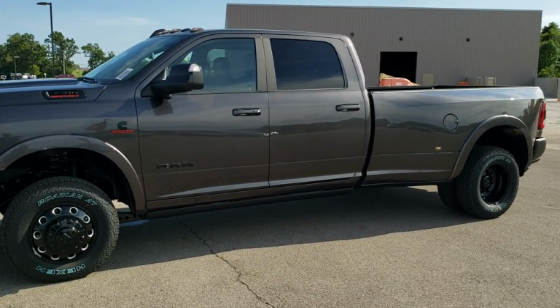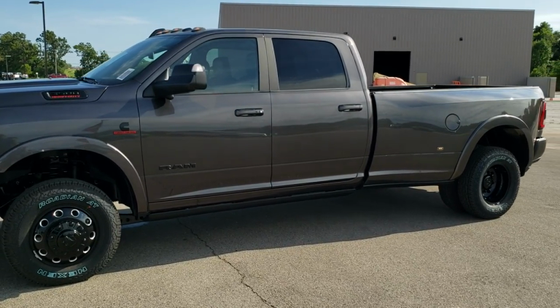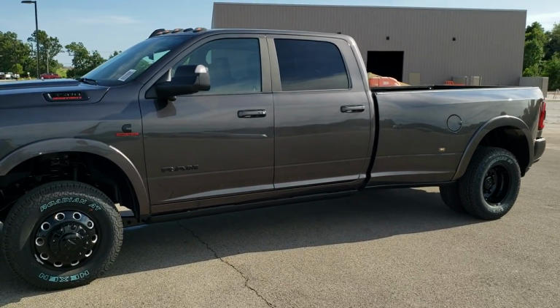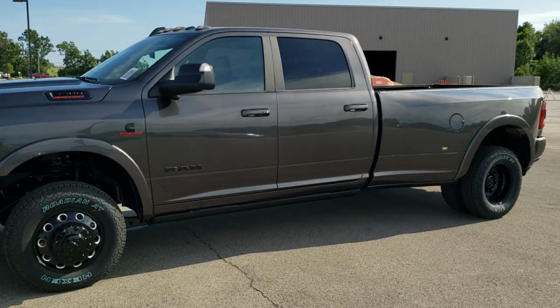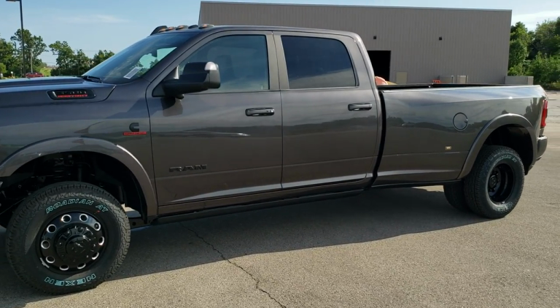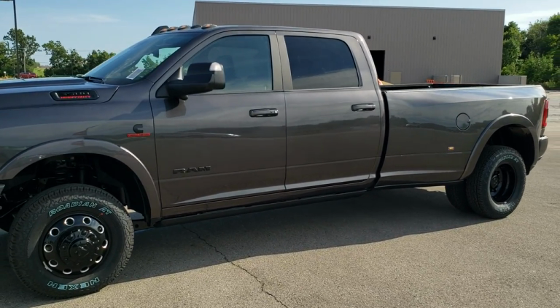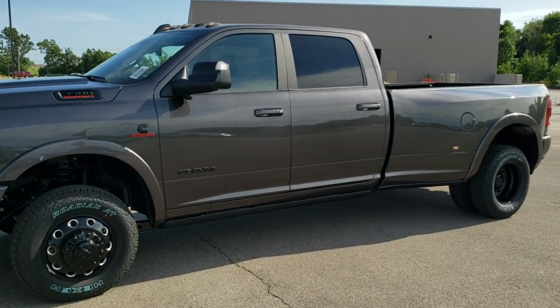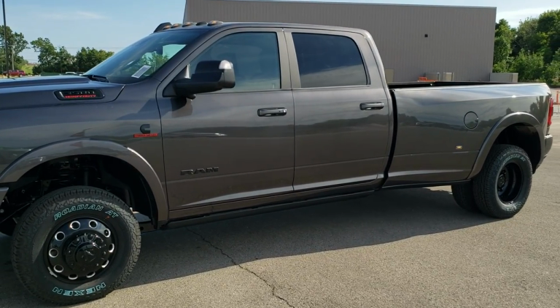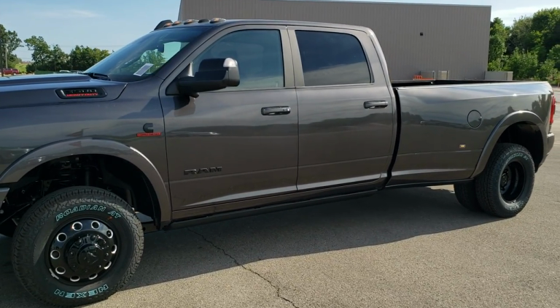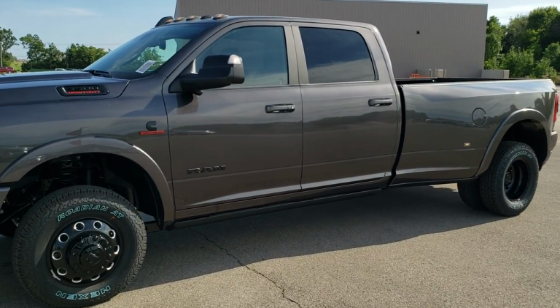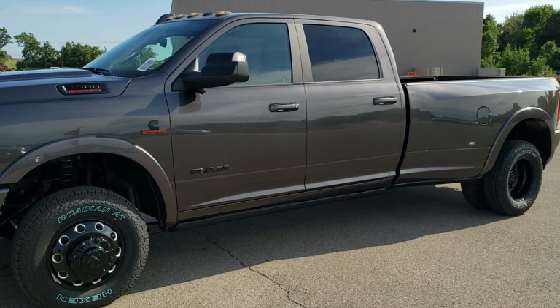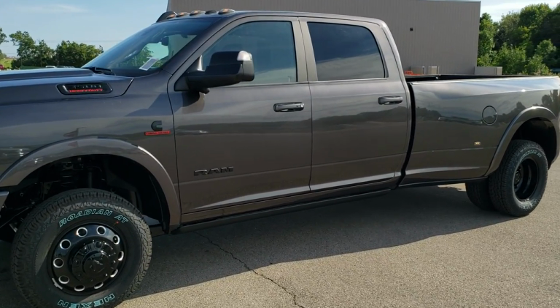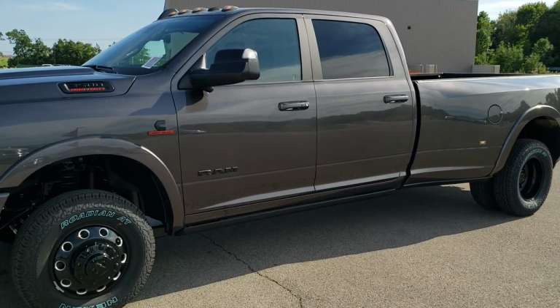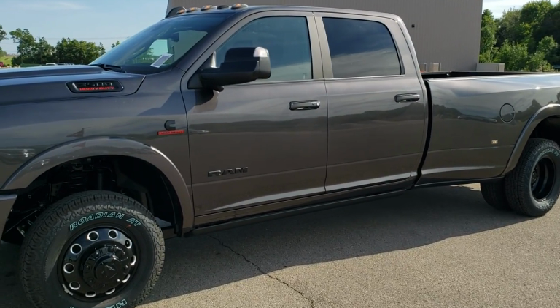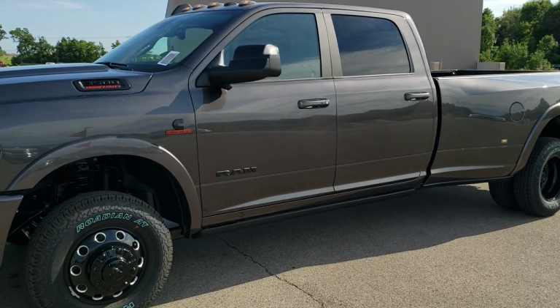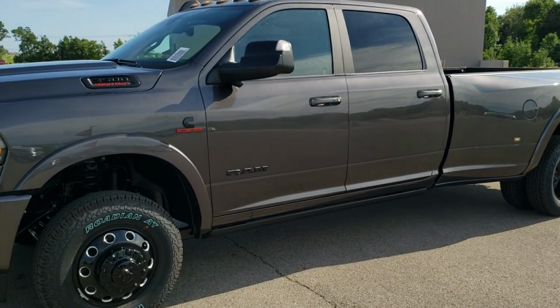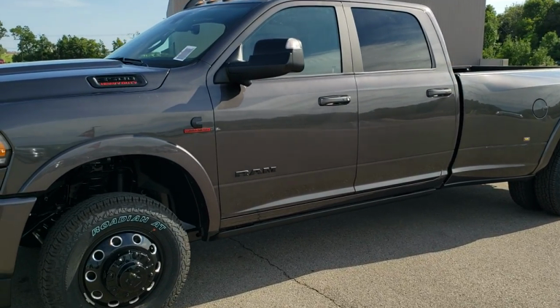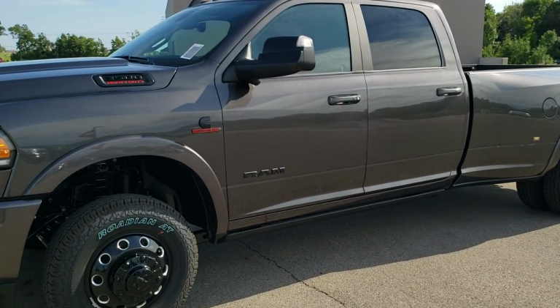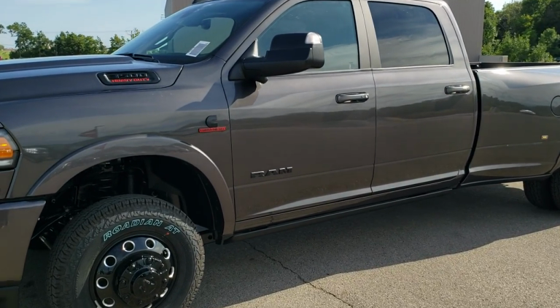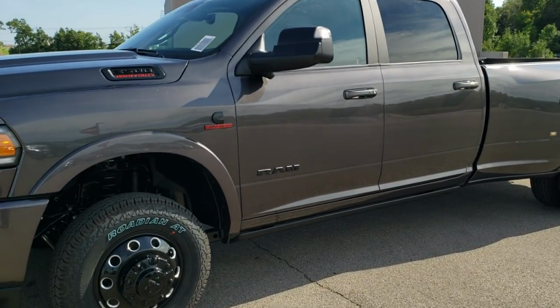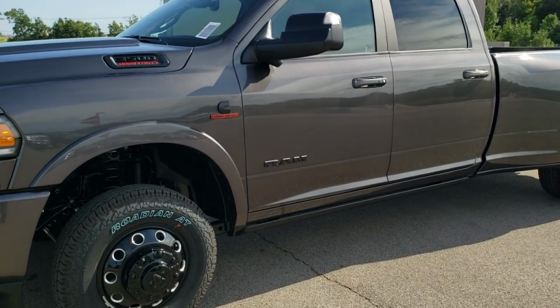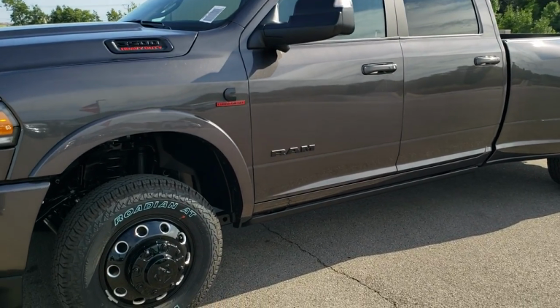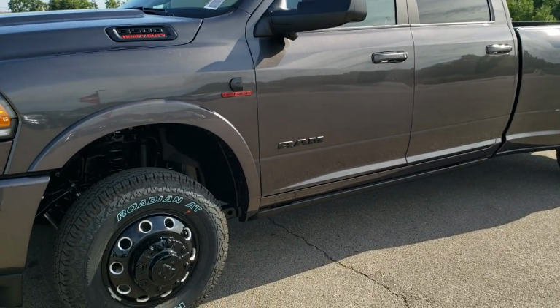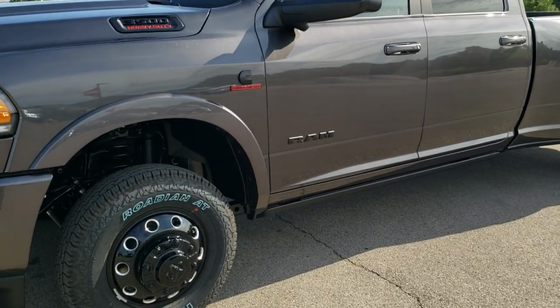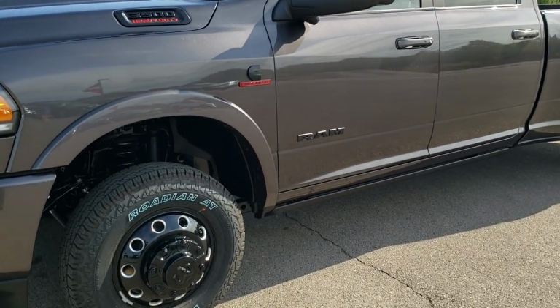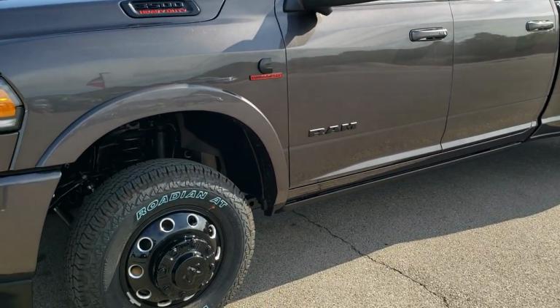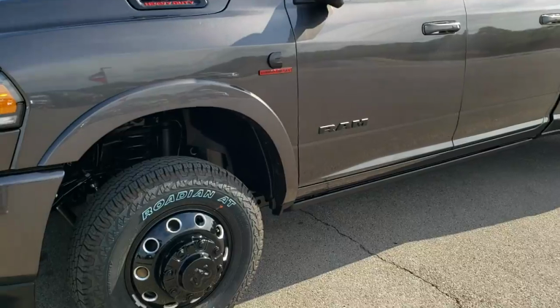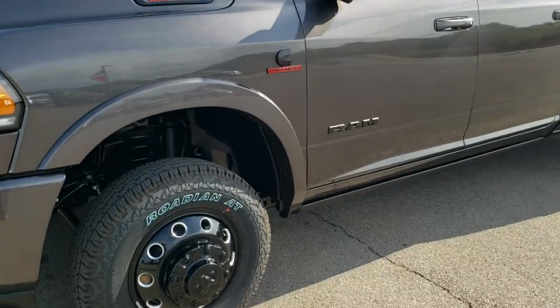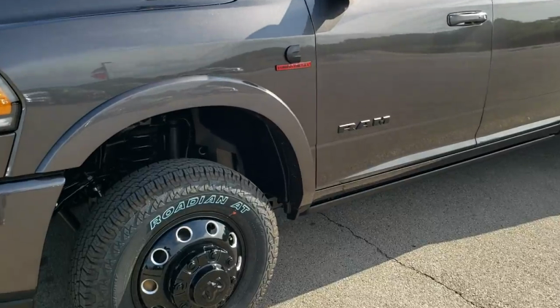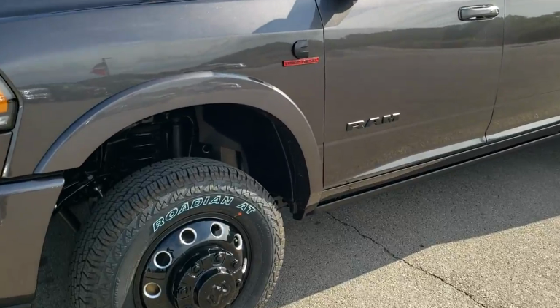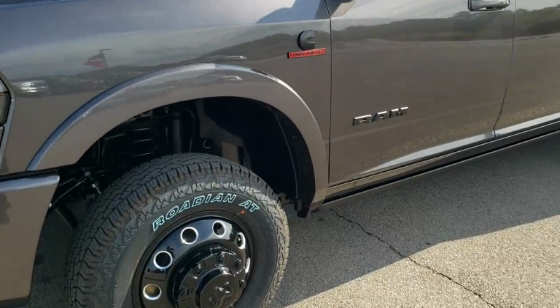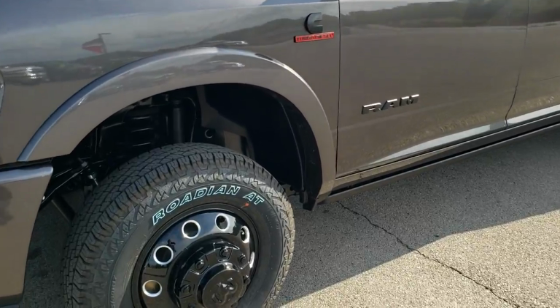If you want to check out all the photos on this truck, in the upper right-hand part of your screen there's a link to our website — click that and check us out there.